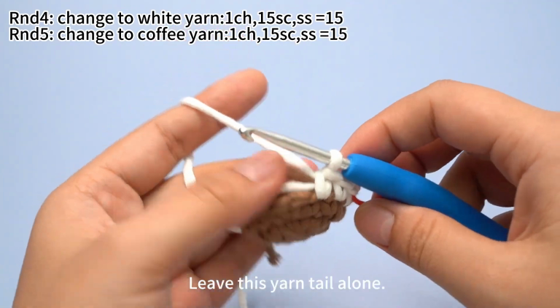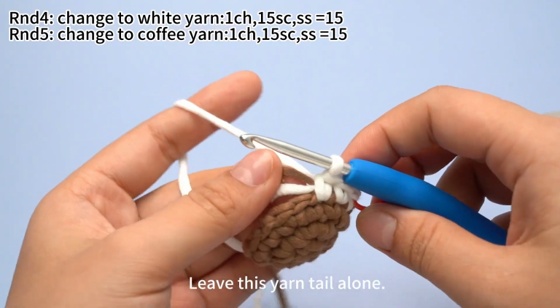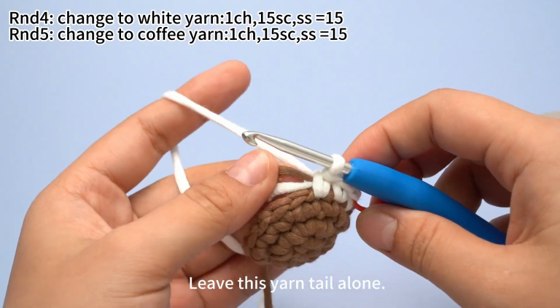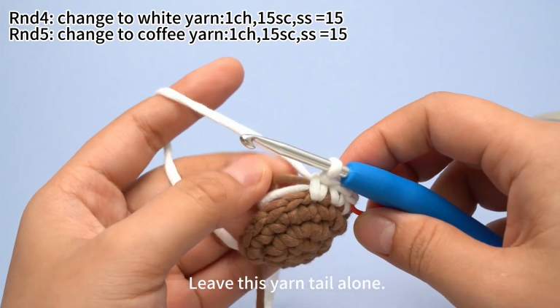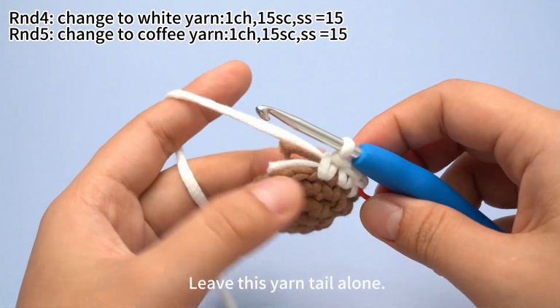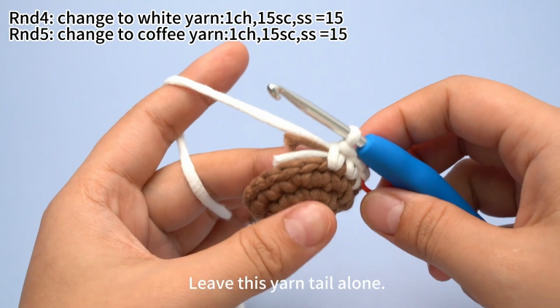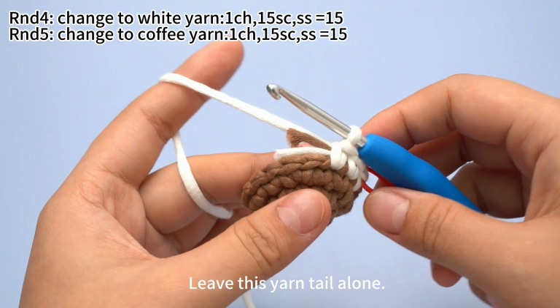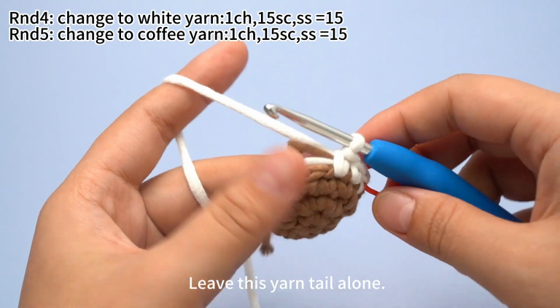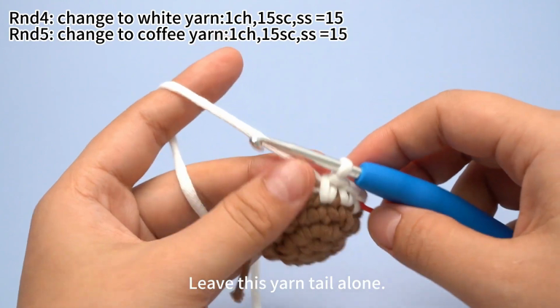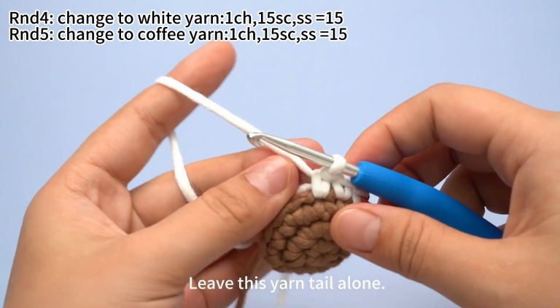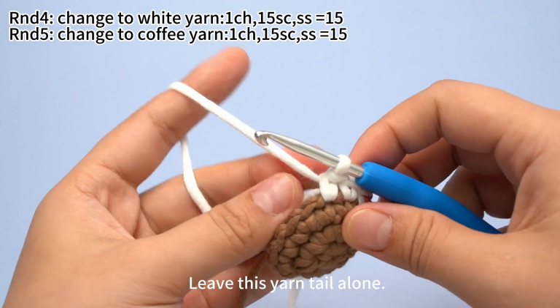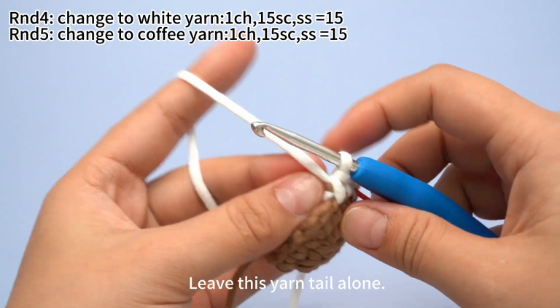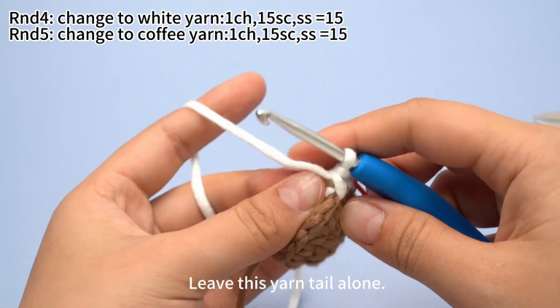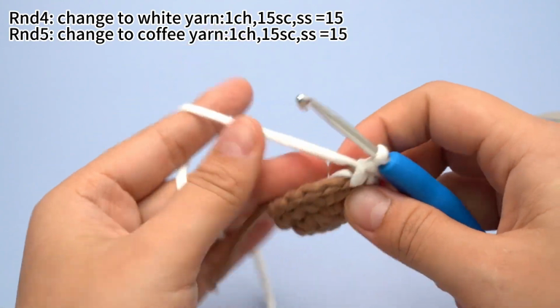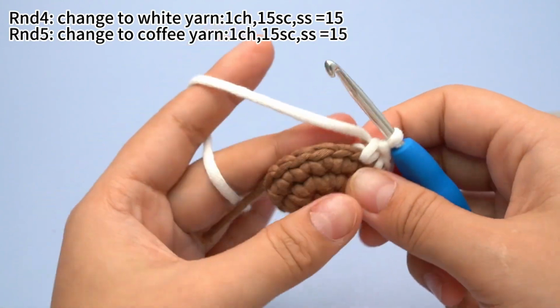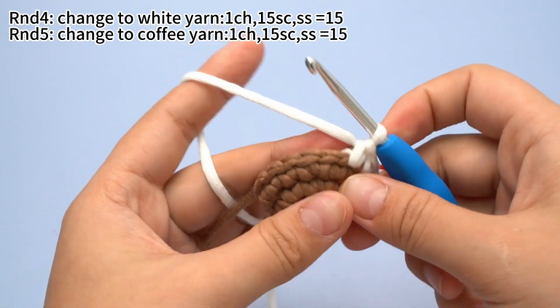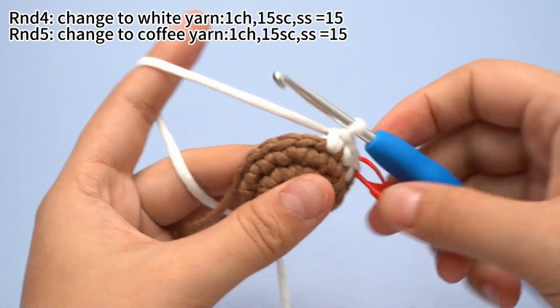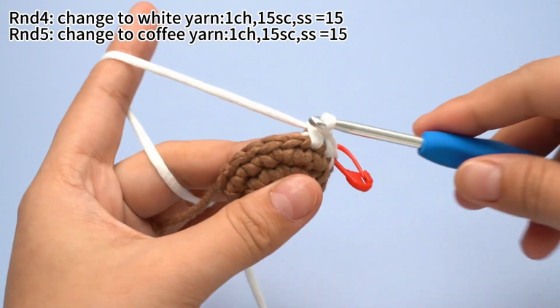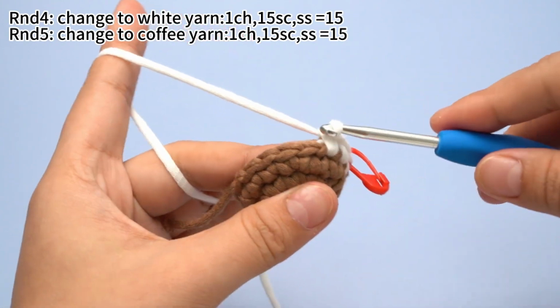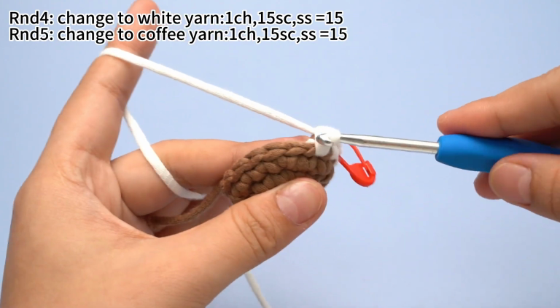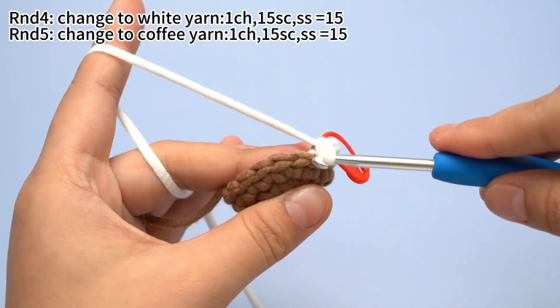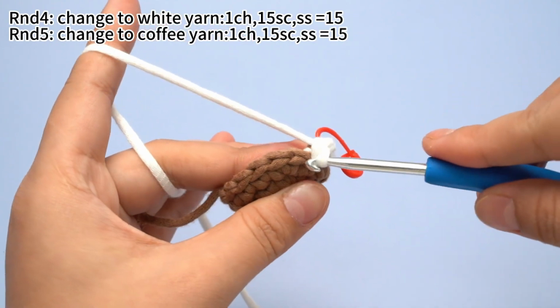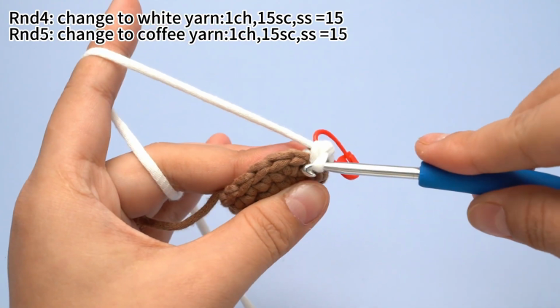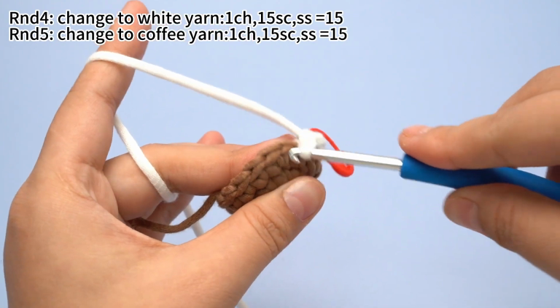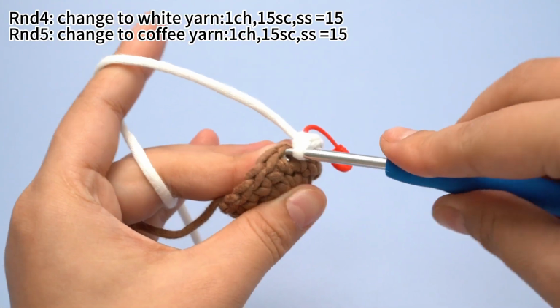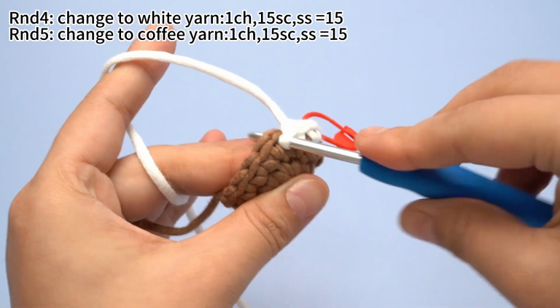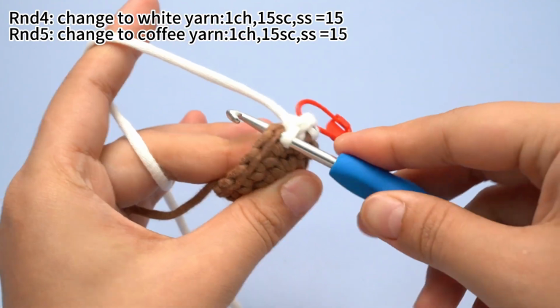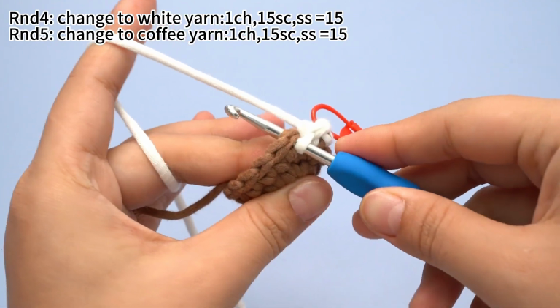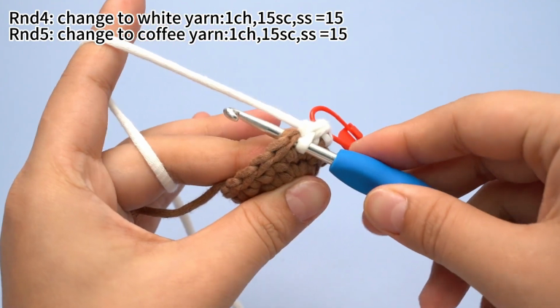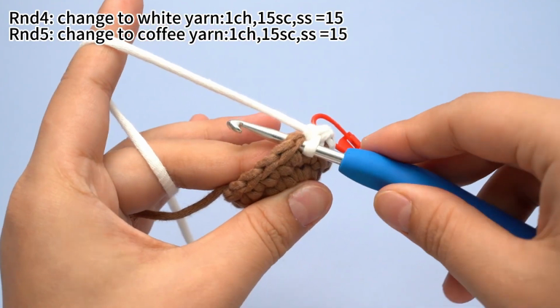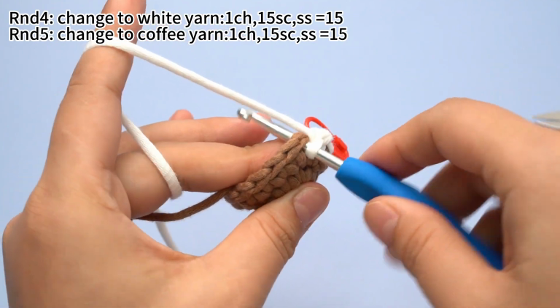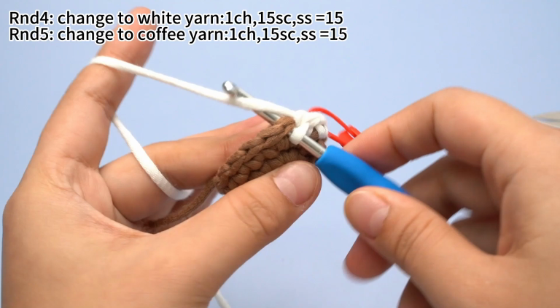Leave this yarn tail alone. Let's continue.